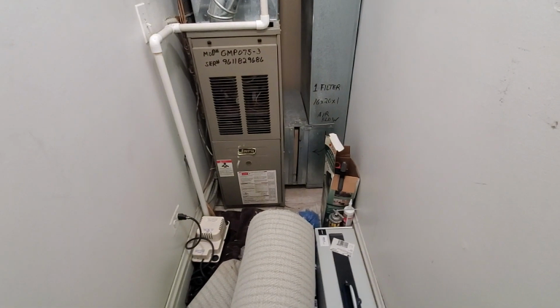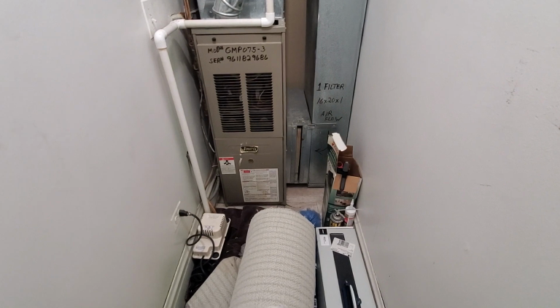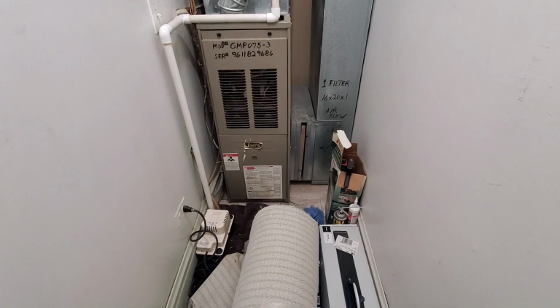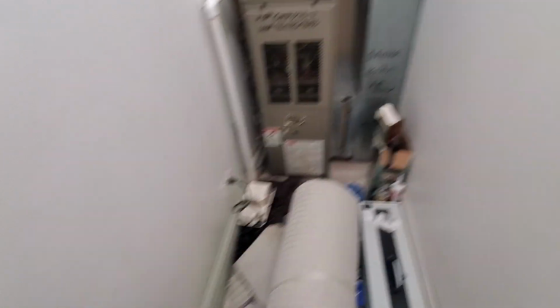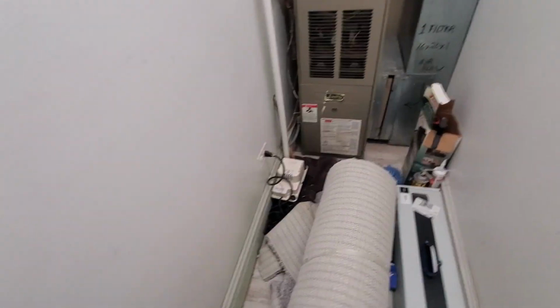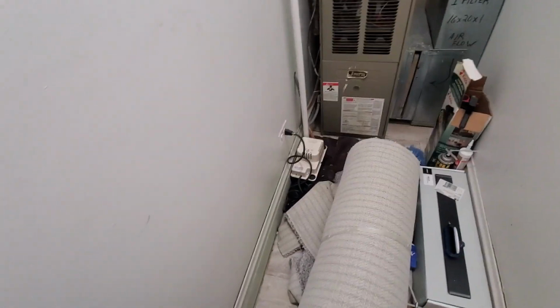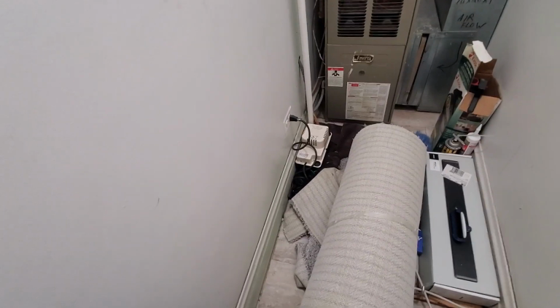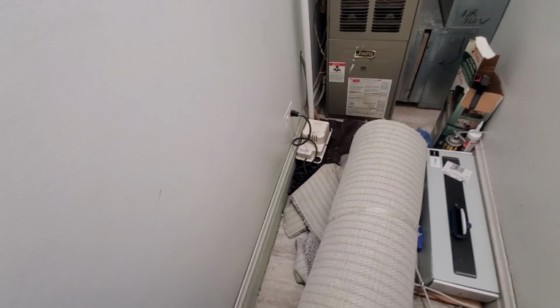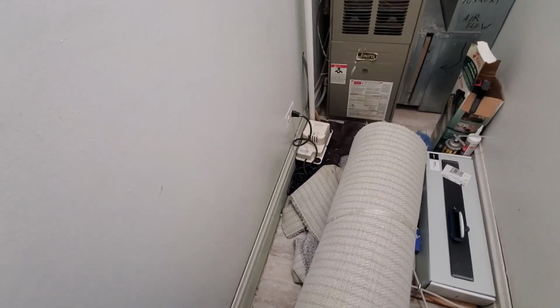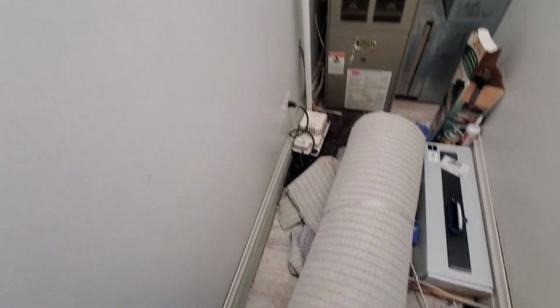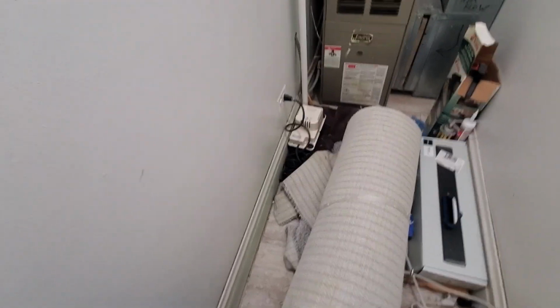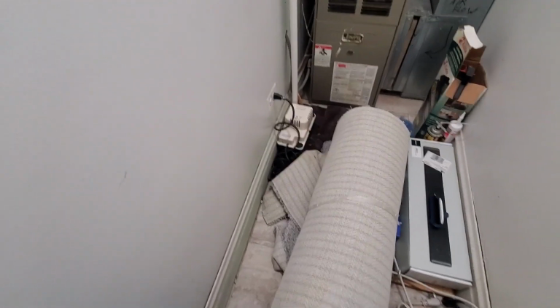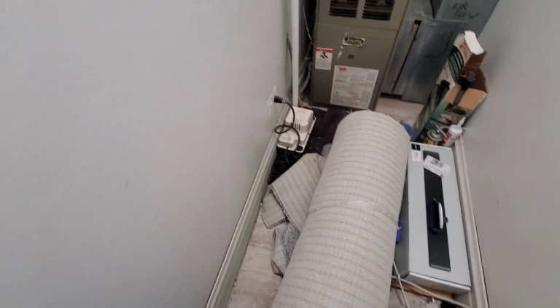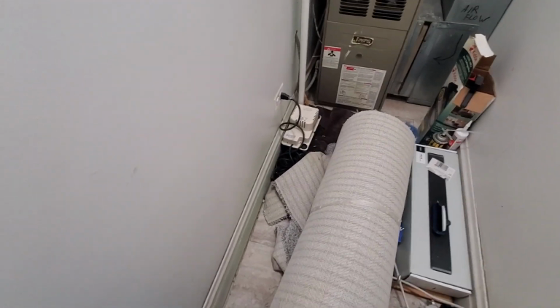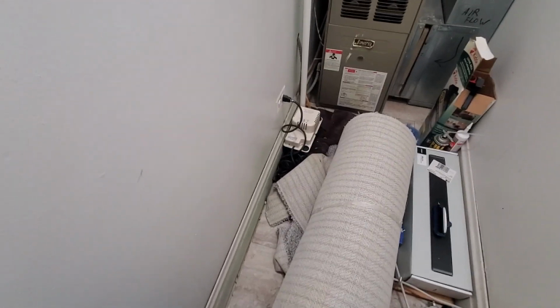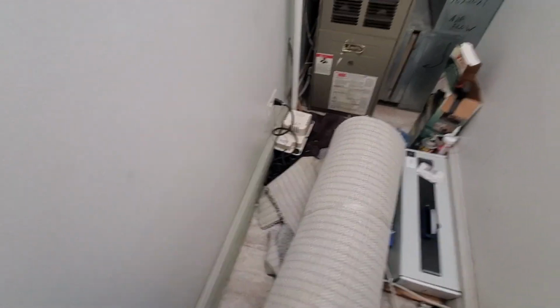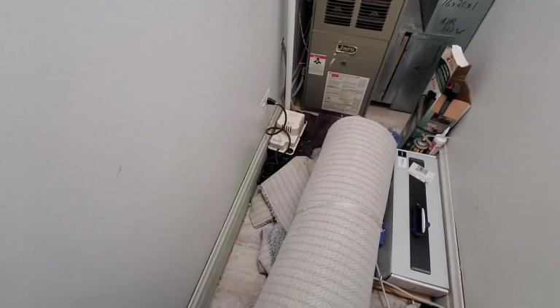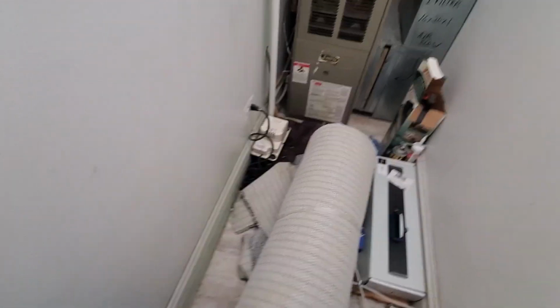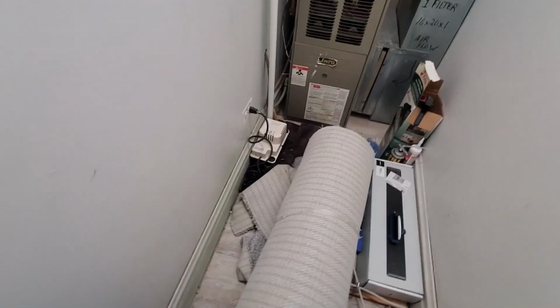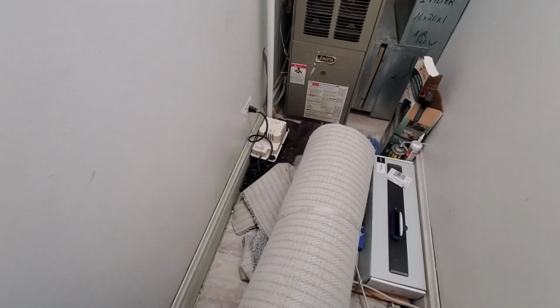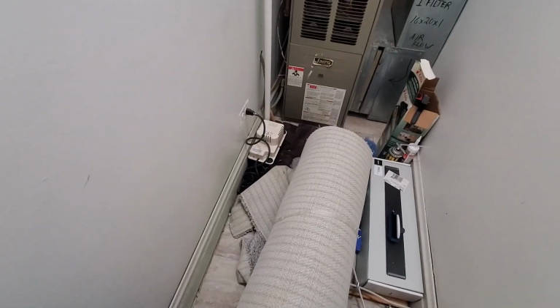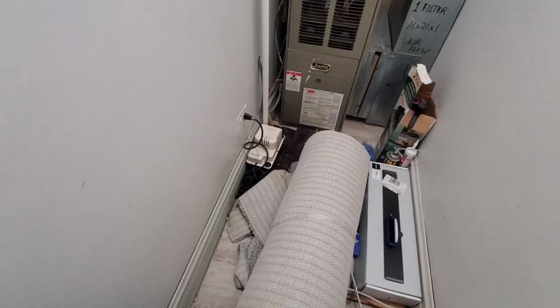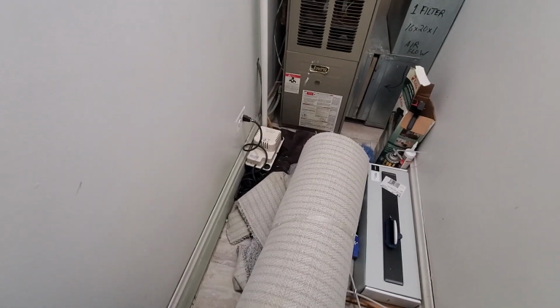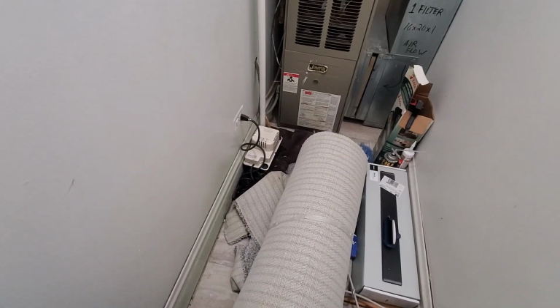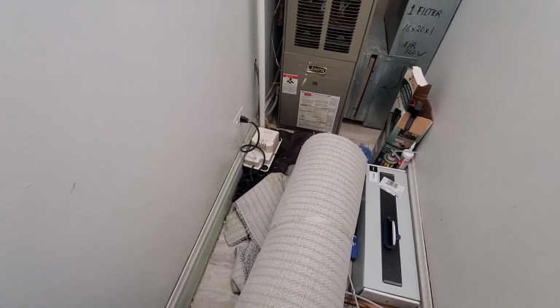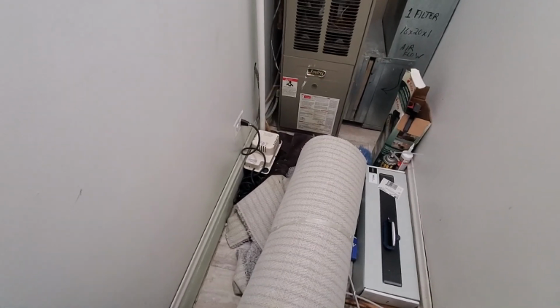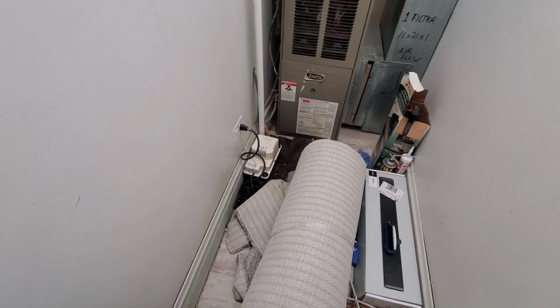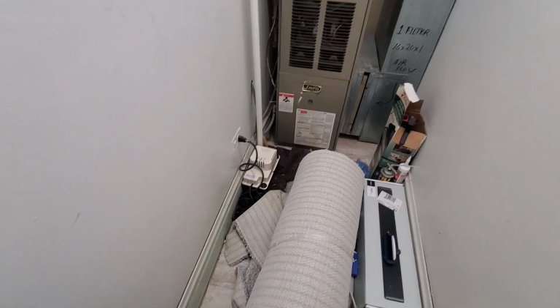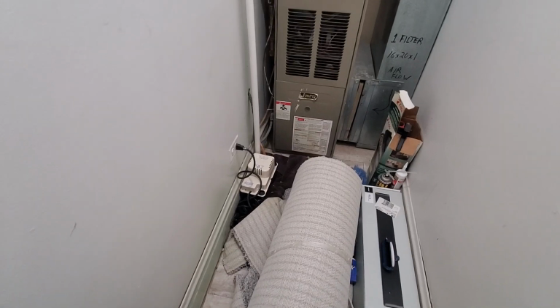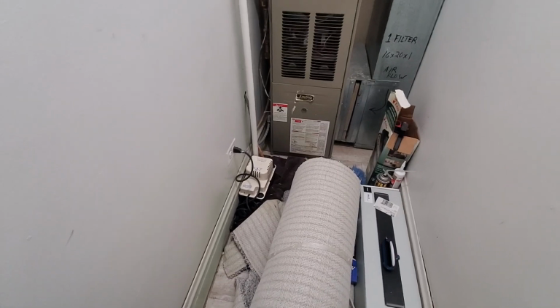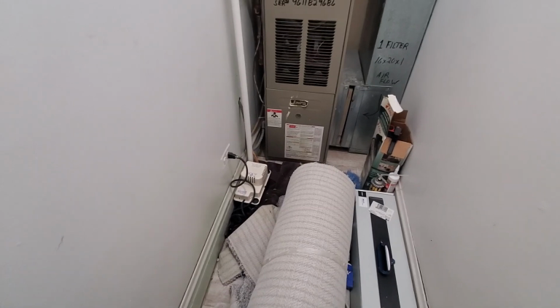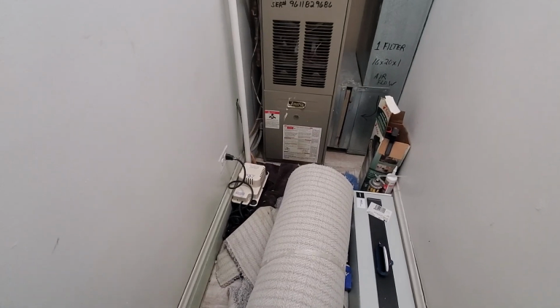1620 by 1 filter. Condensation pump sits right on the floor here. Might not be a horrible idea to put this unit in a pan.